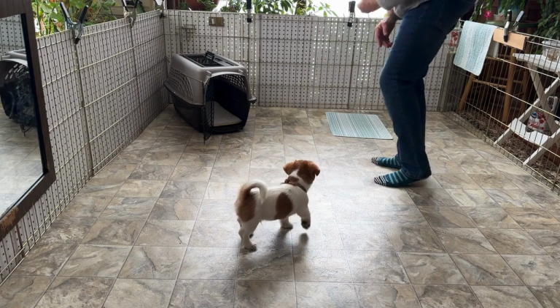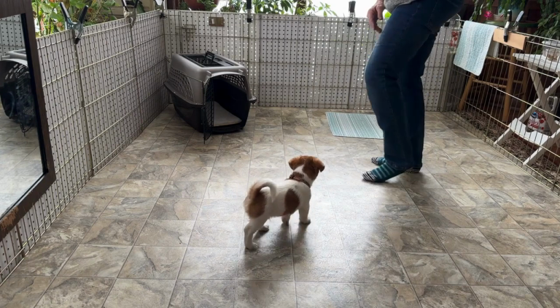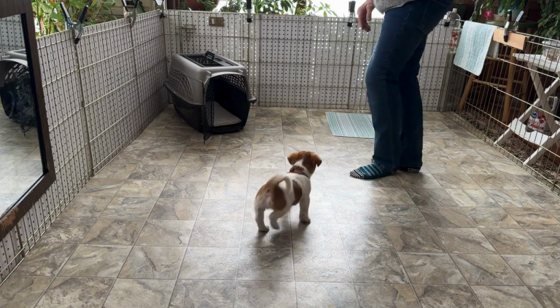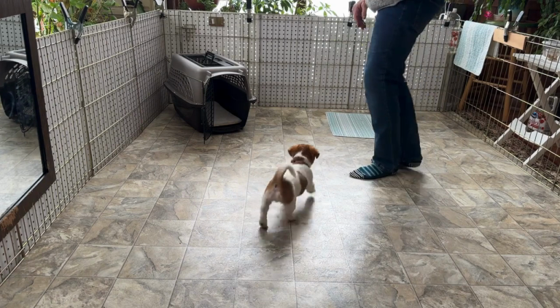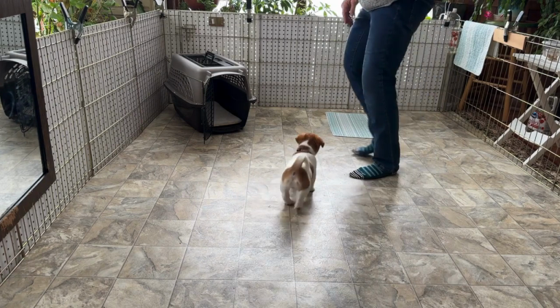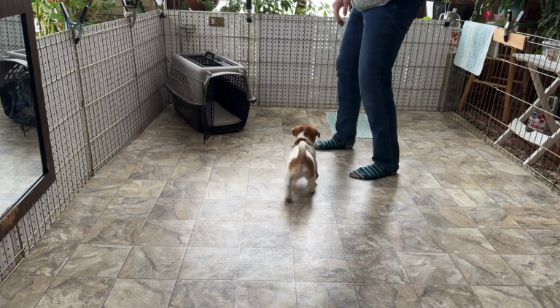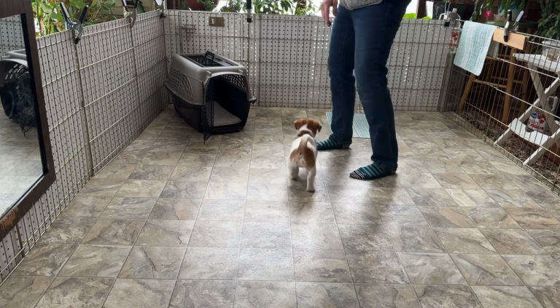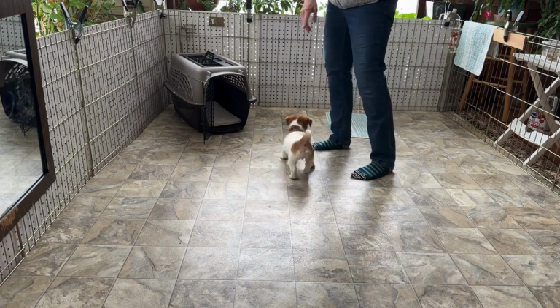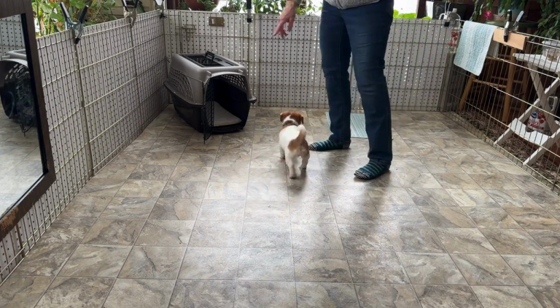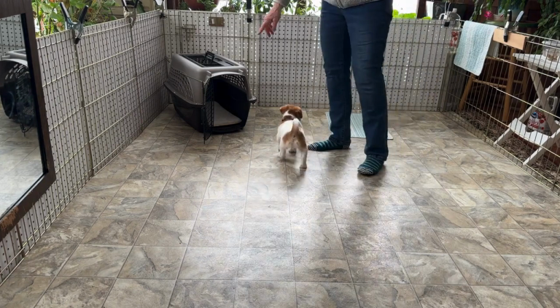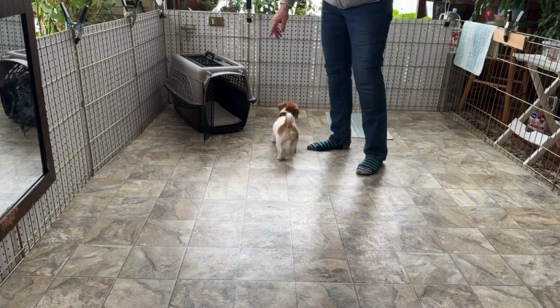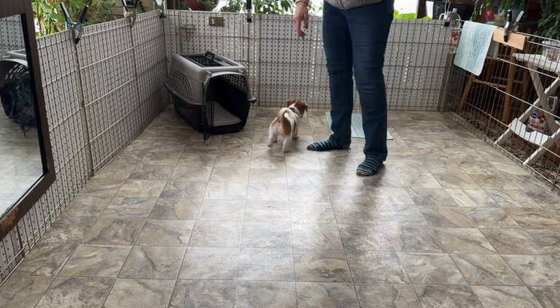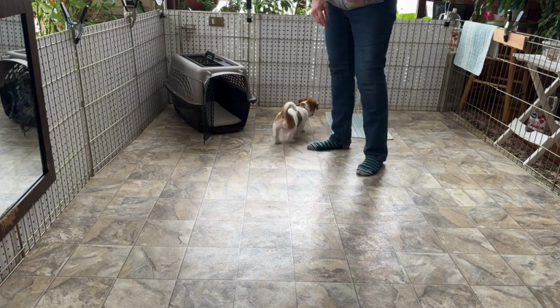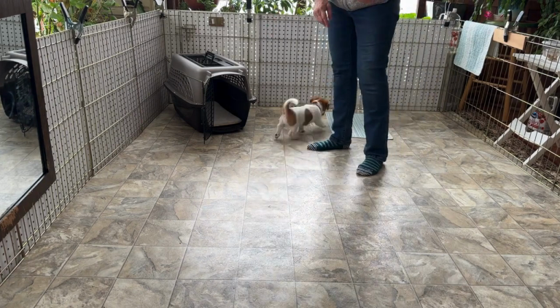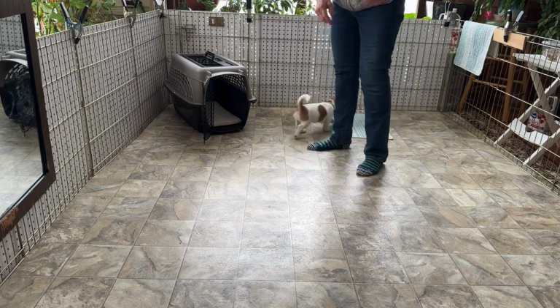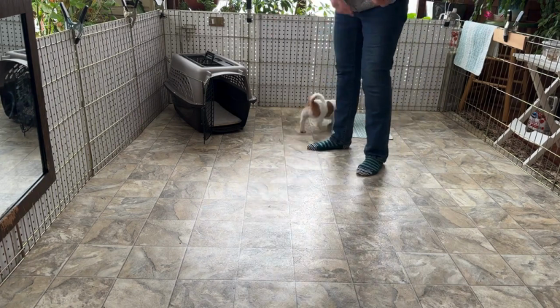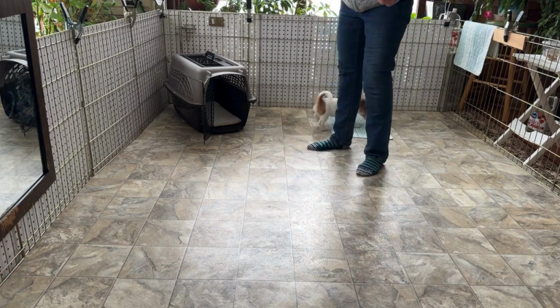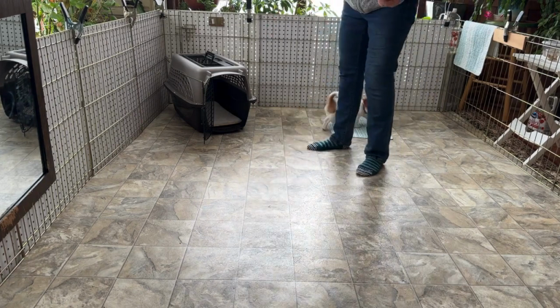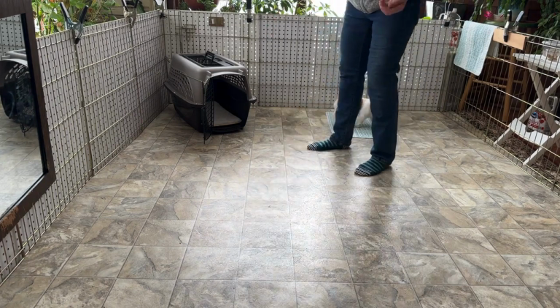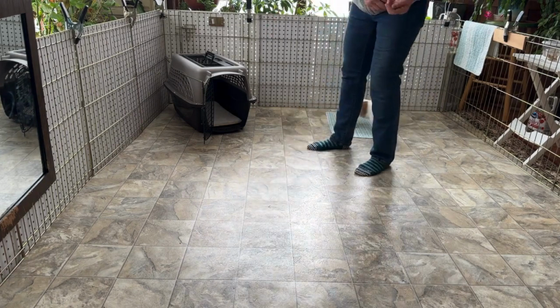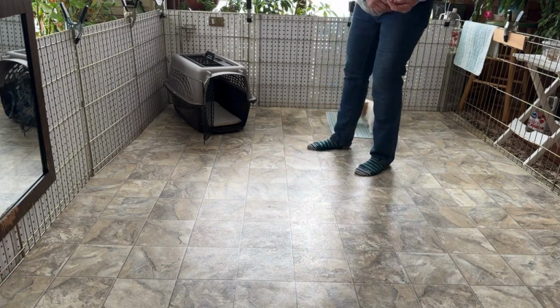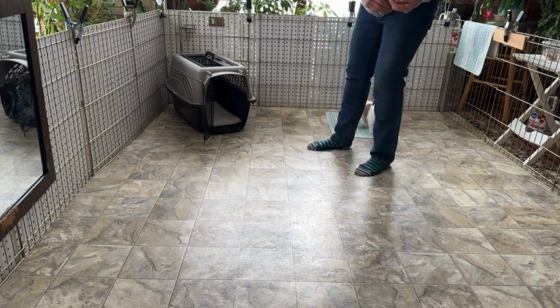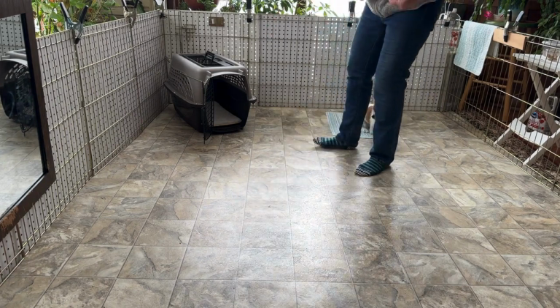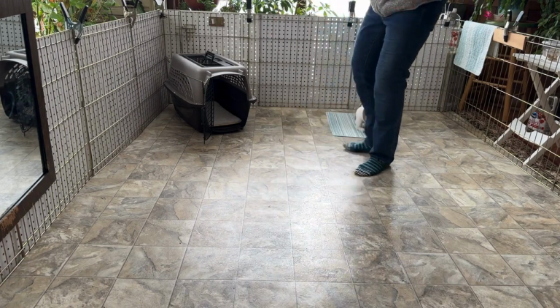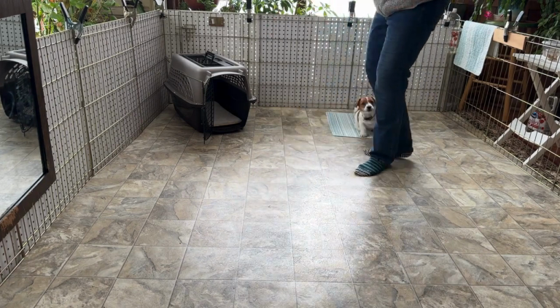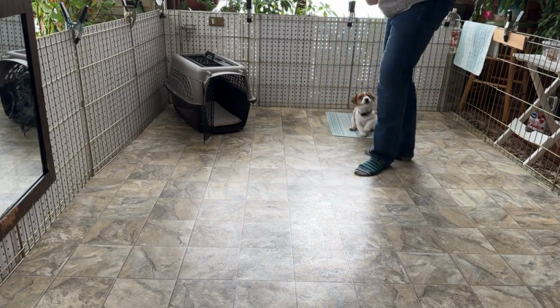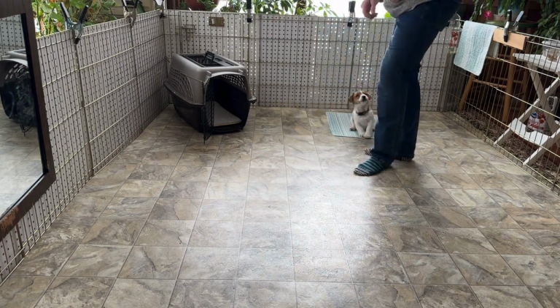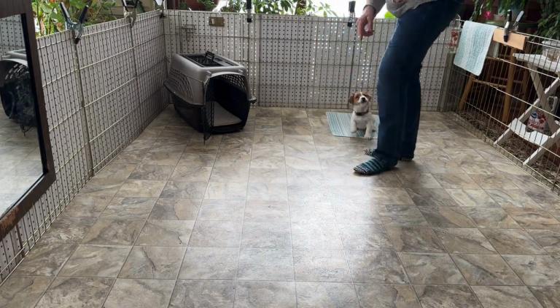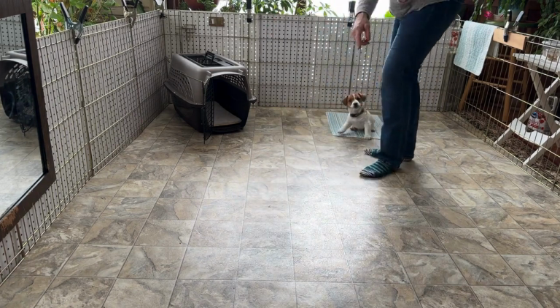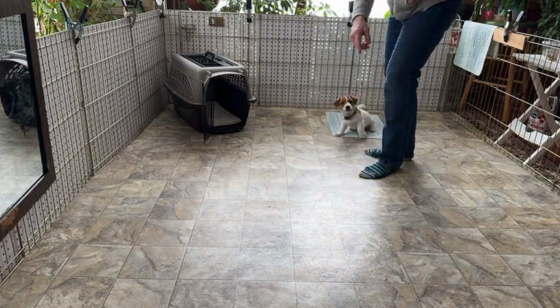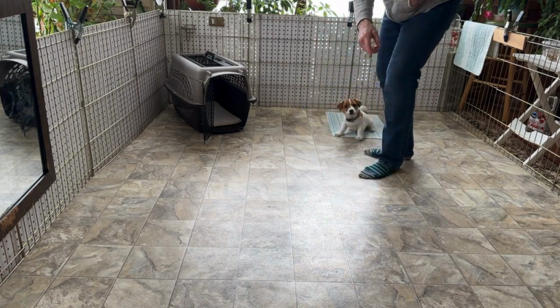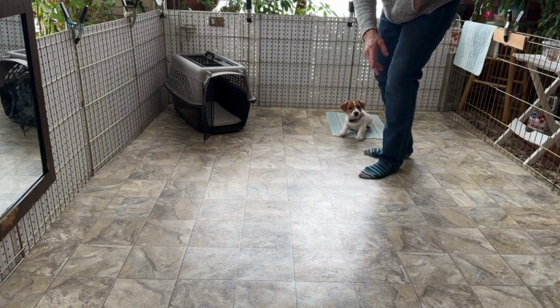And then we have the kennel. We did a finger point for the kennel, and we would say the word 'kennel' with the finger point.